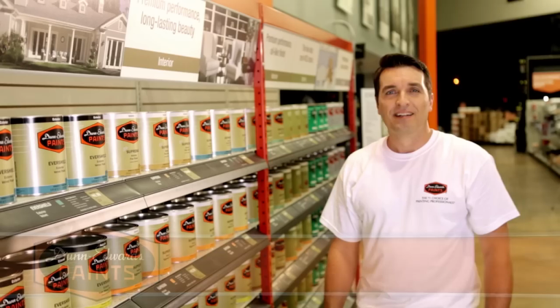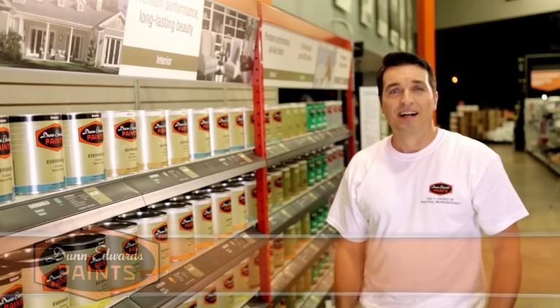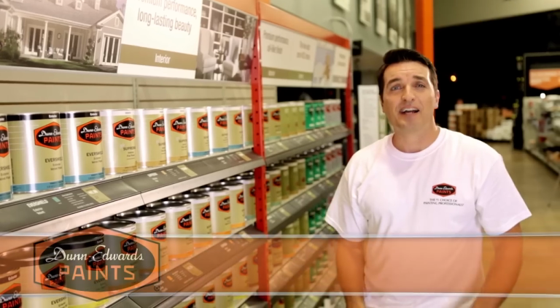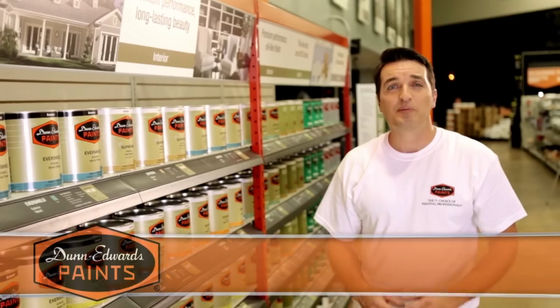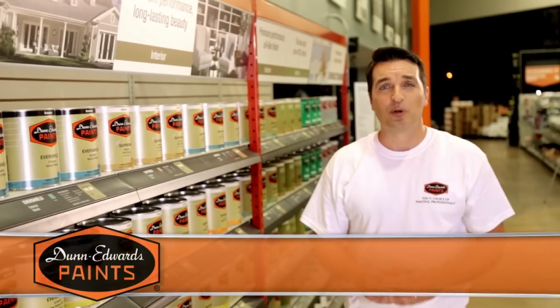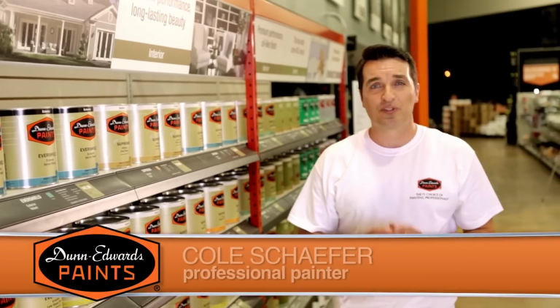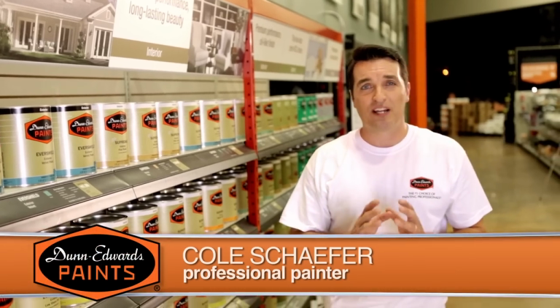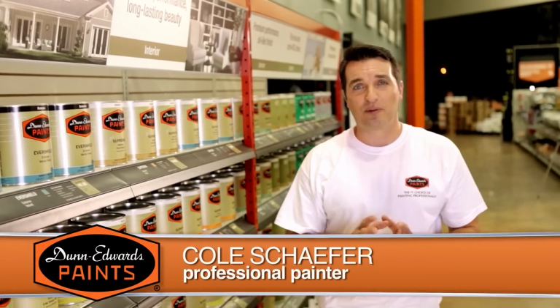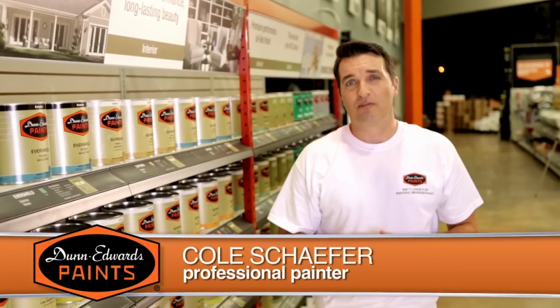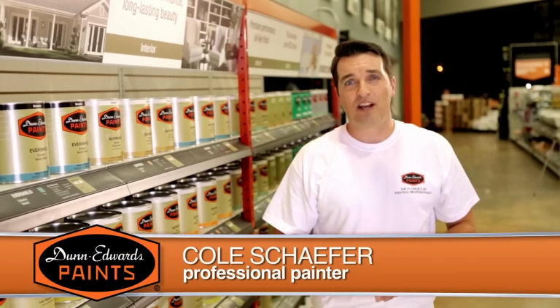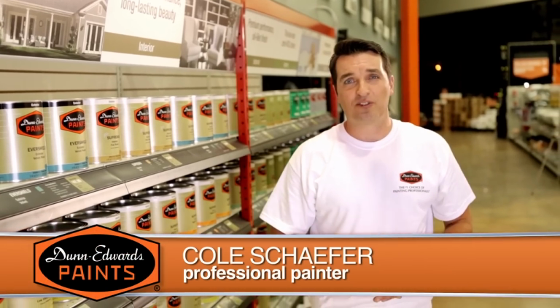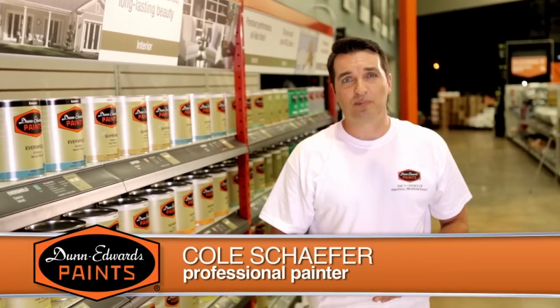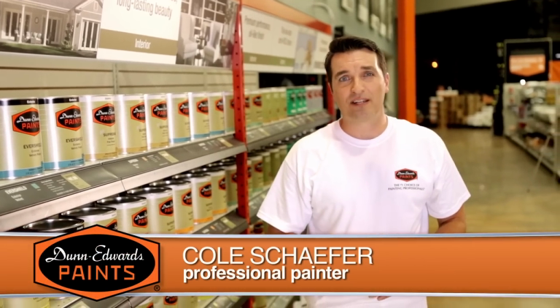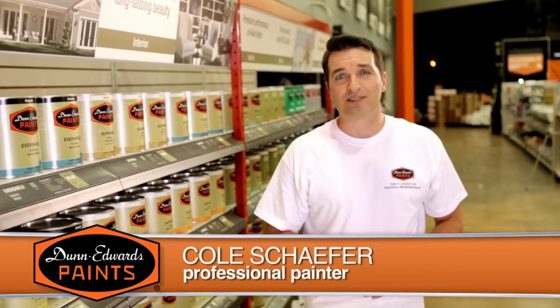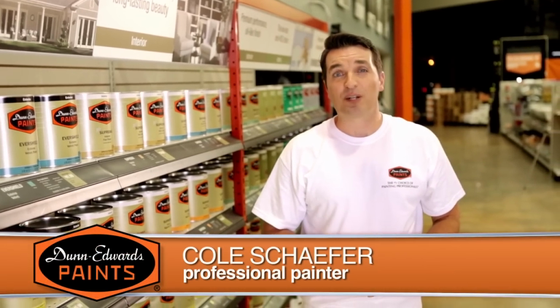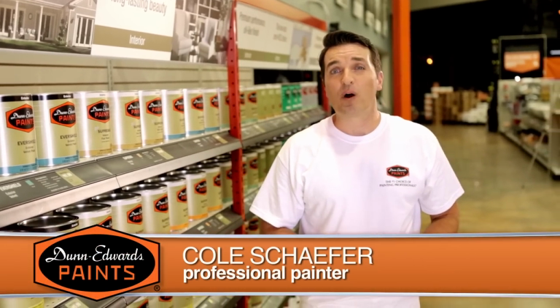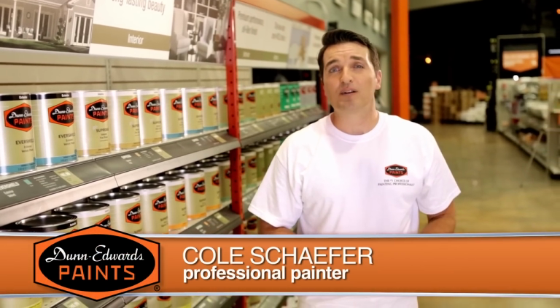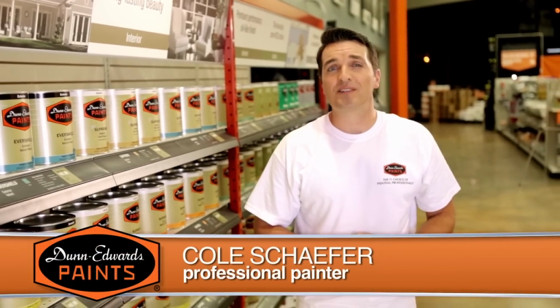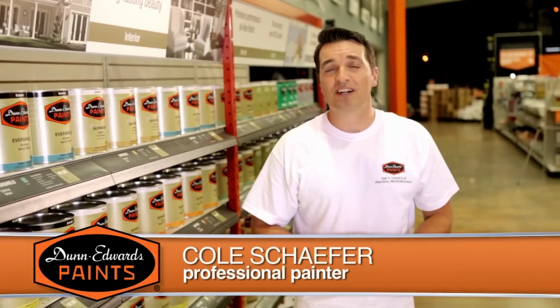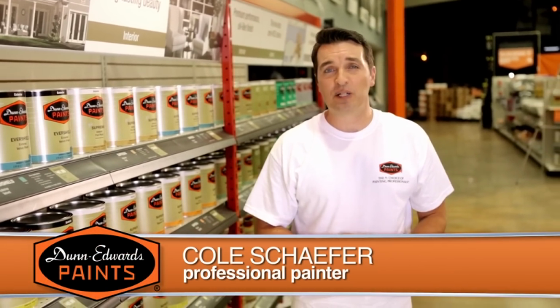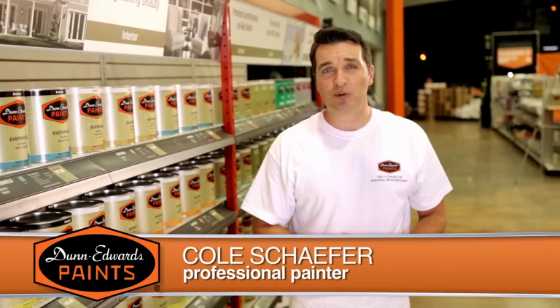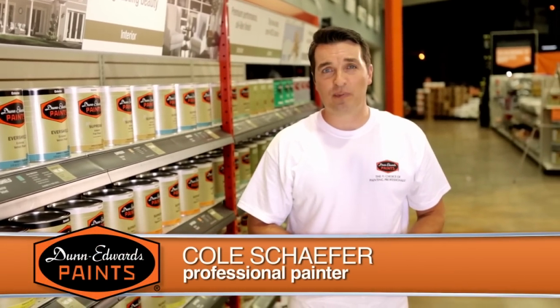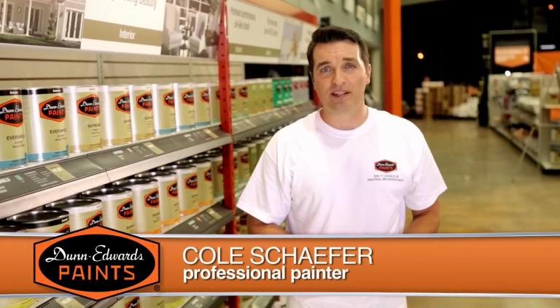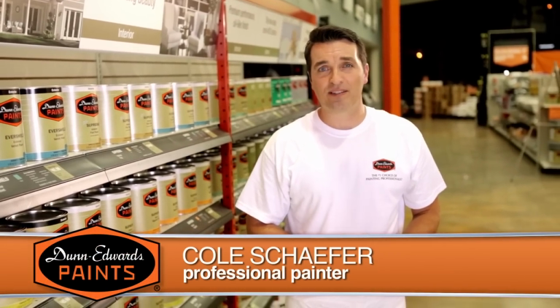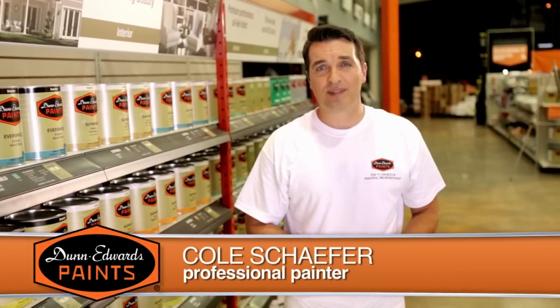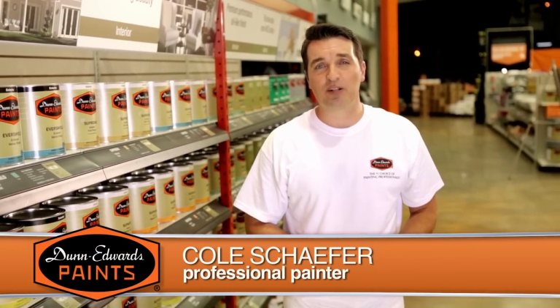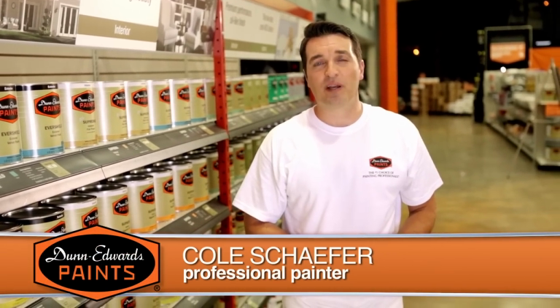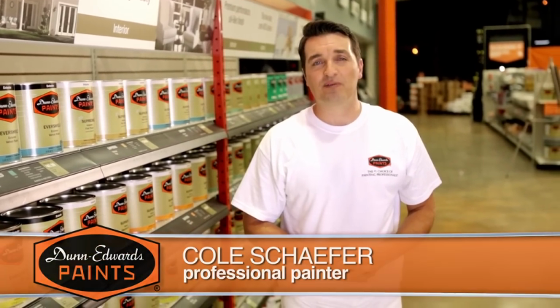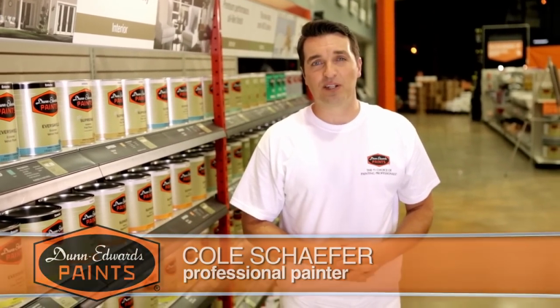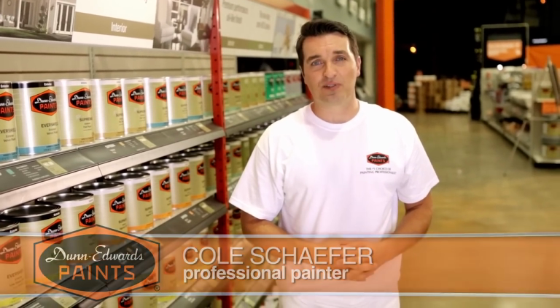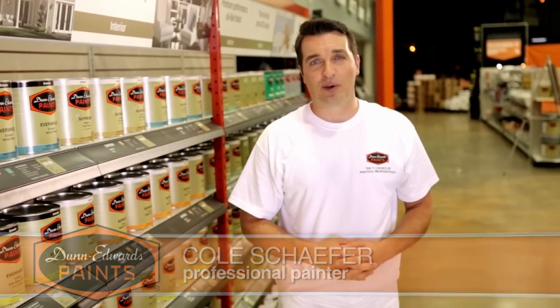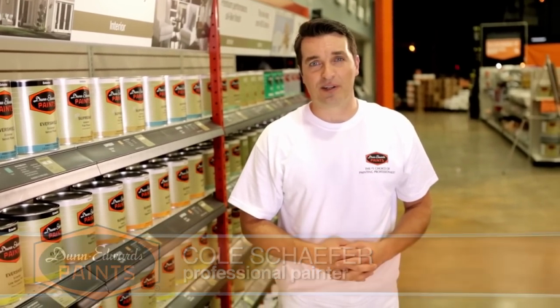Hi, I'm Cole Schaefer, professional painter, and welcome to Dunn-Edwards Paints' How to Paint Video Series.